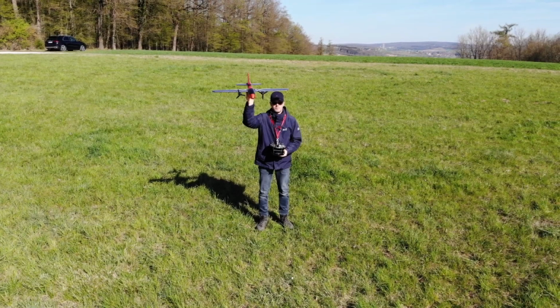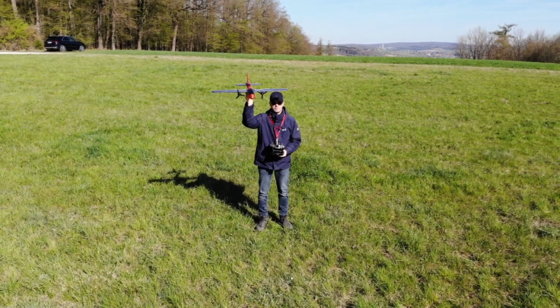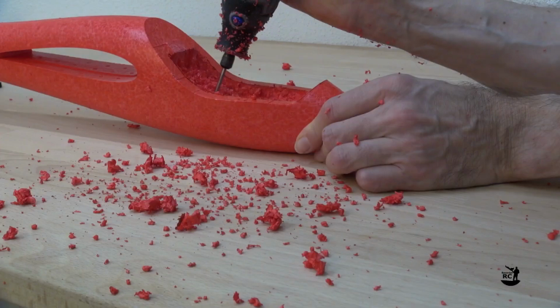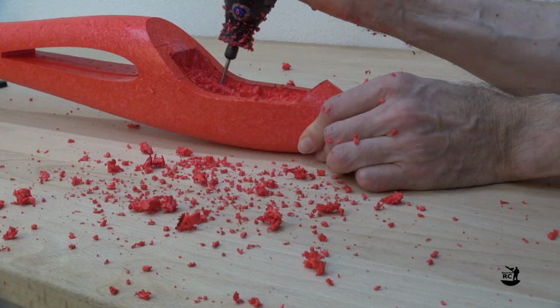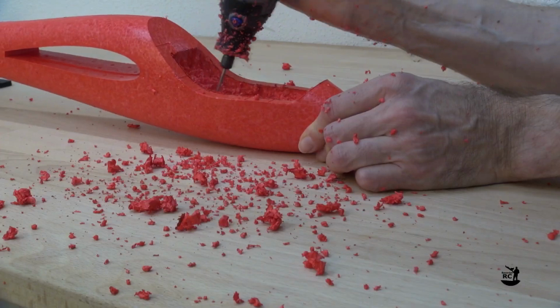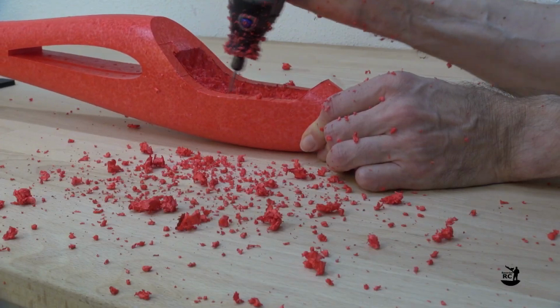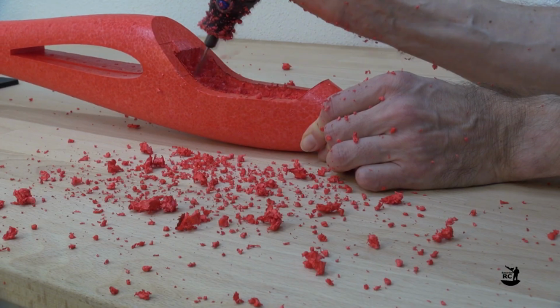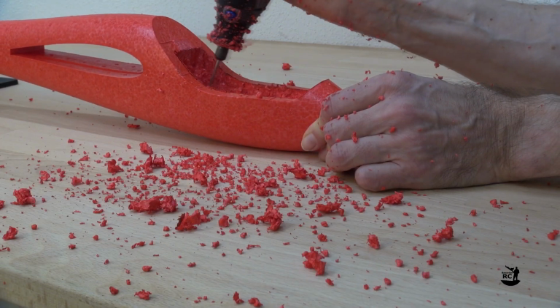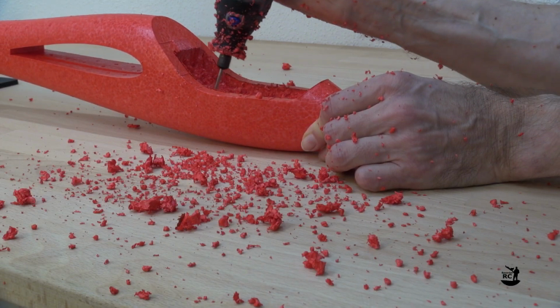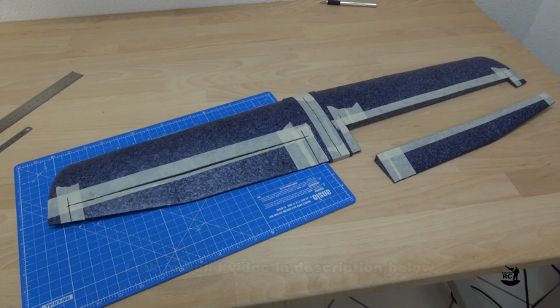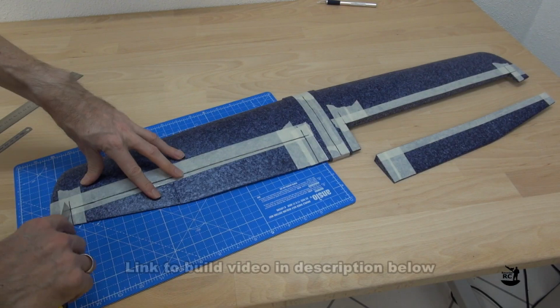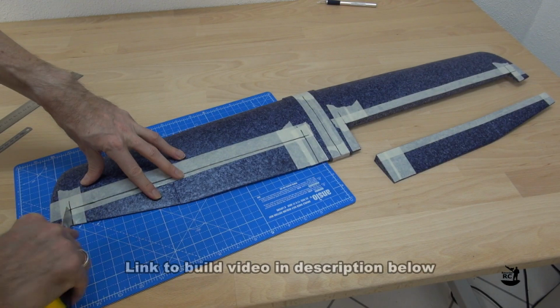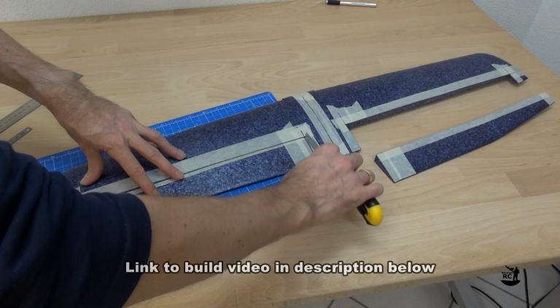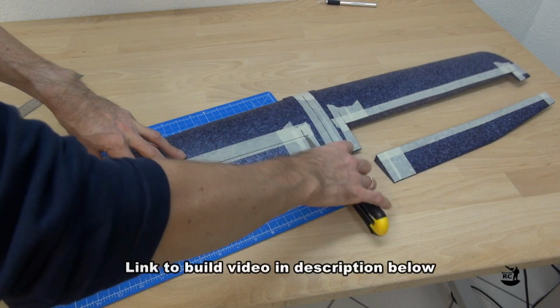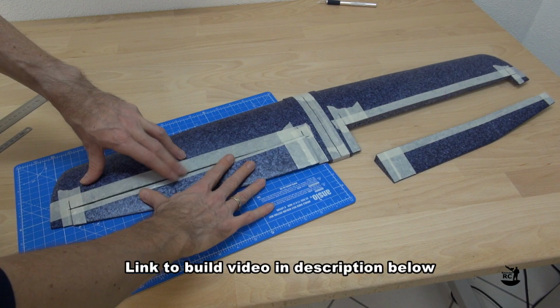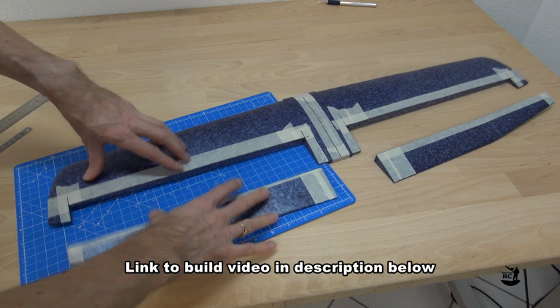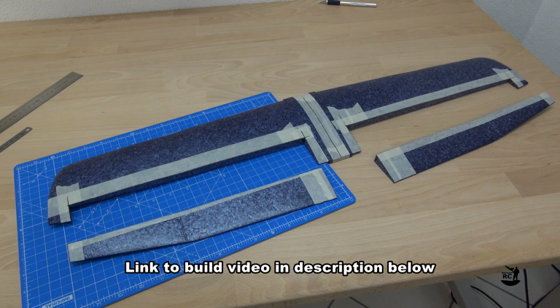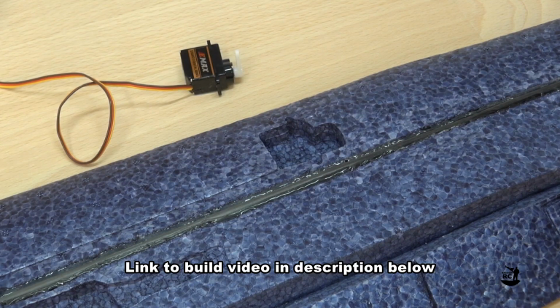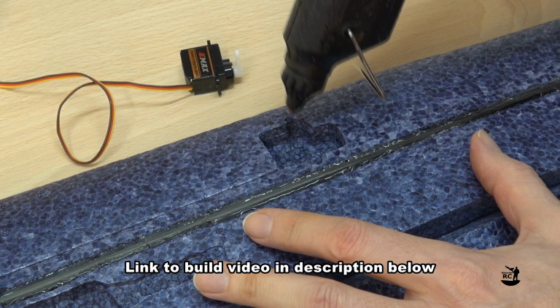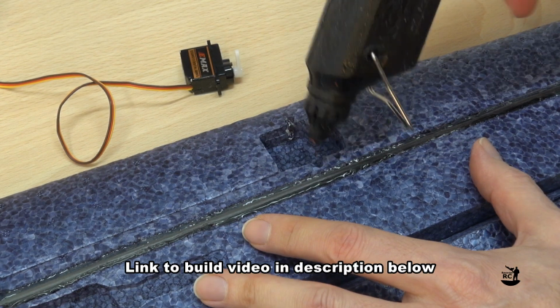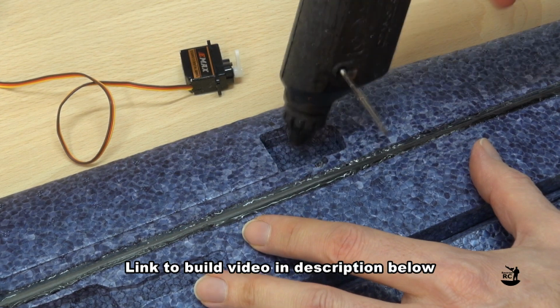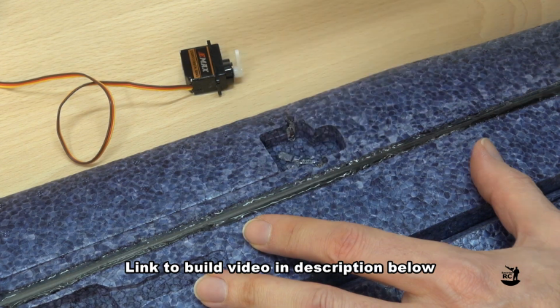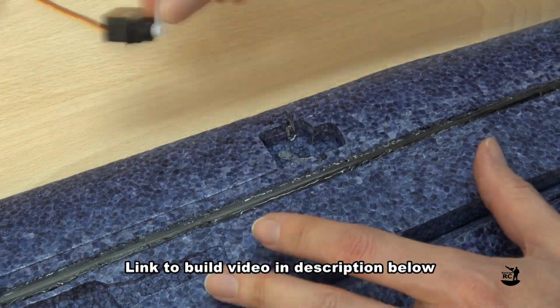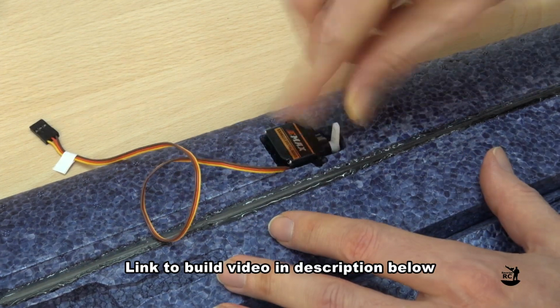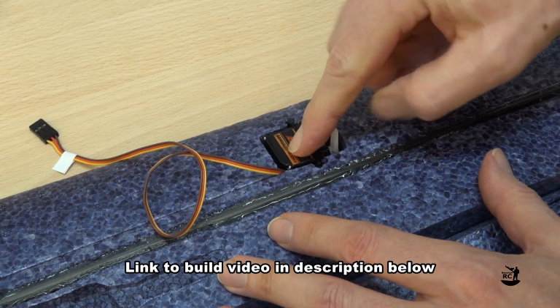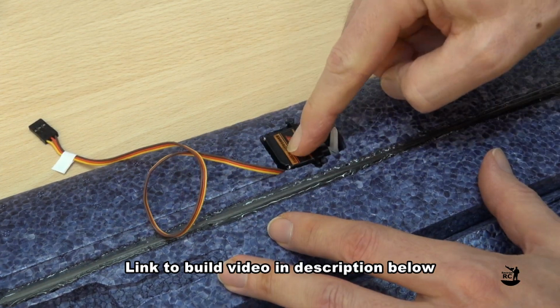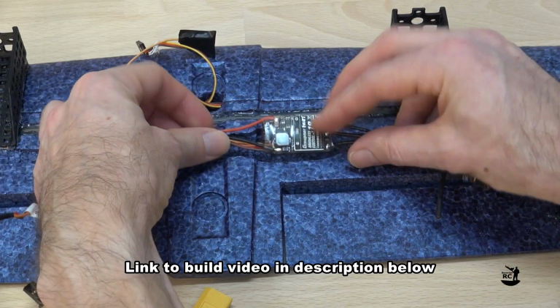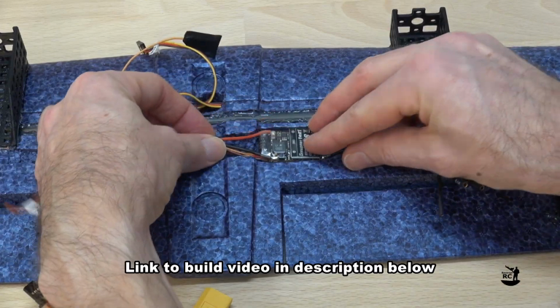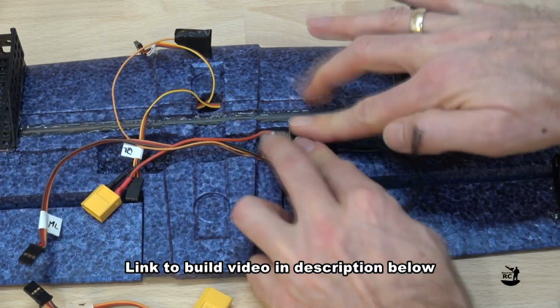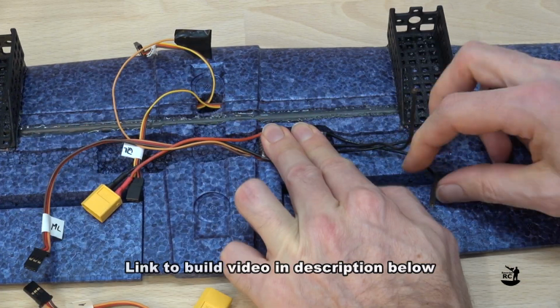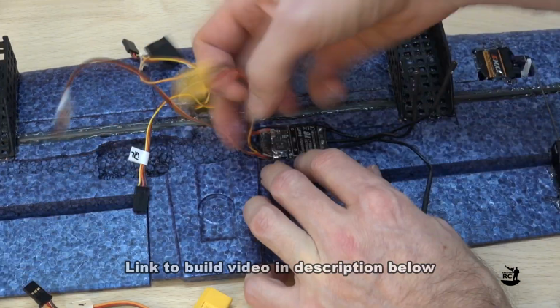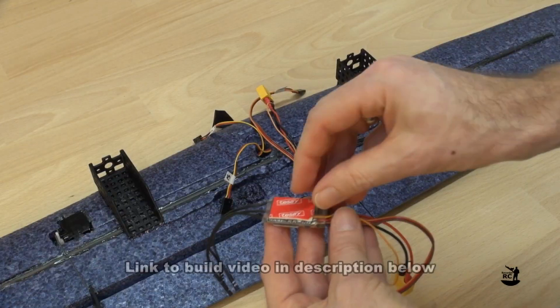If you haven't seen the build video of this Lidl Glider, then check out the link in the upper corner or in the video description below.